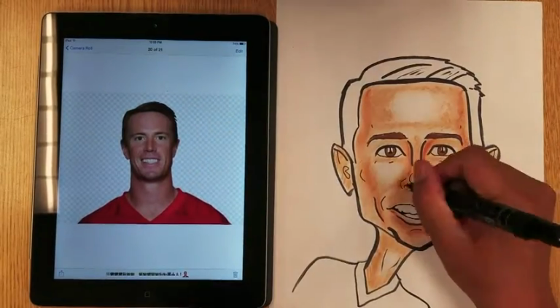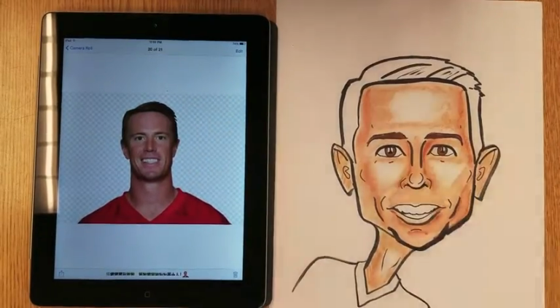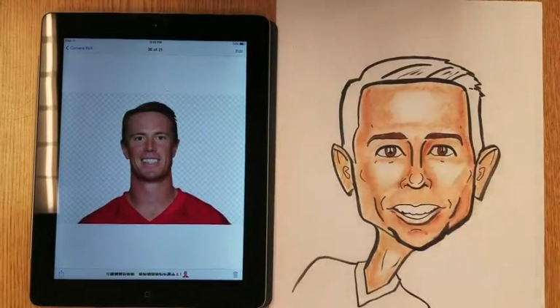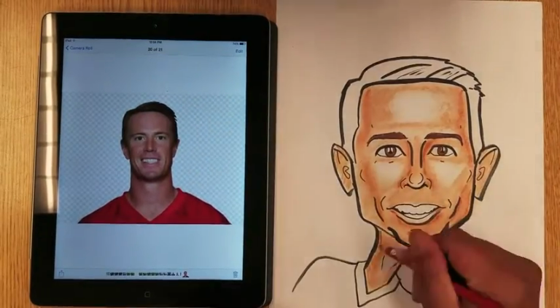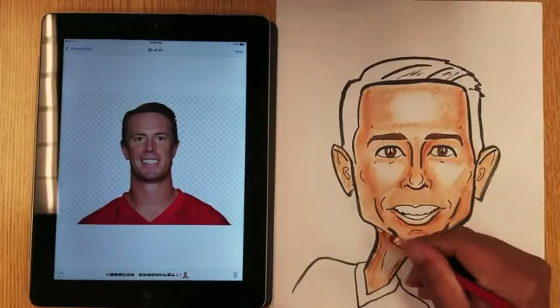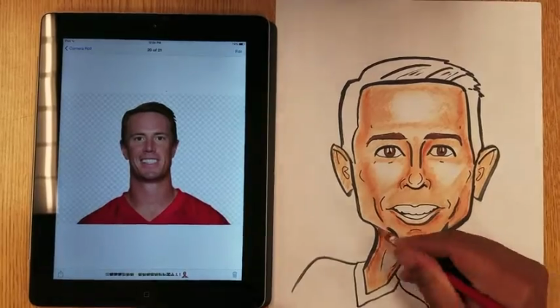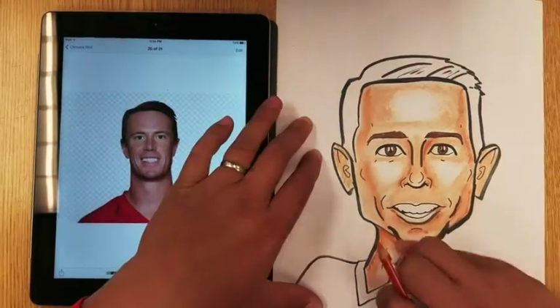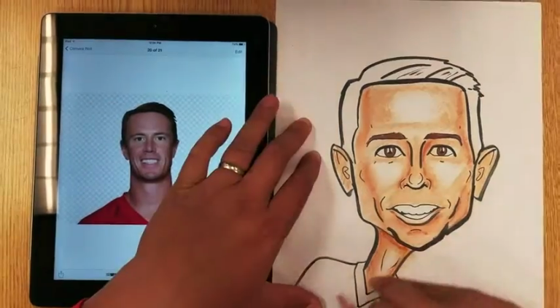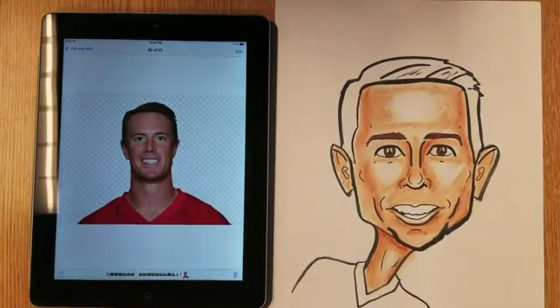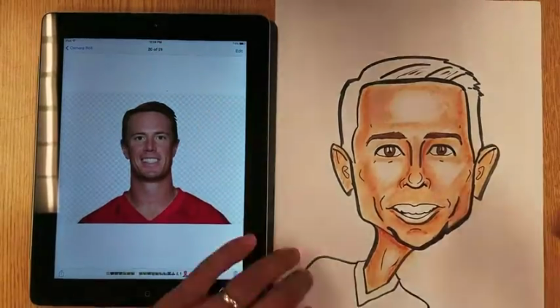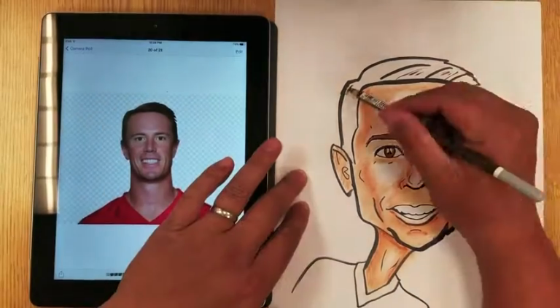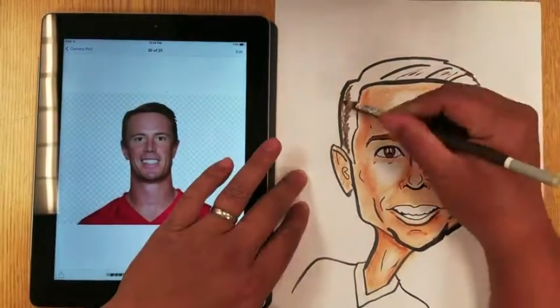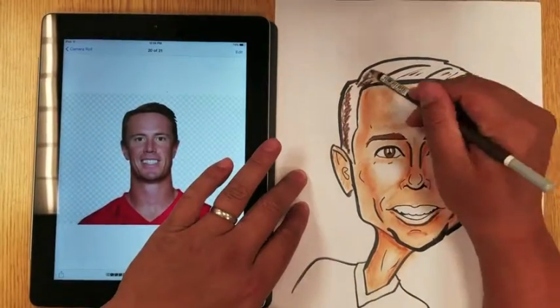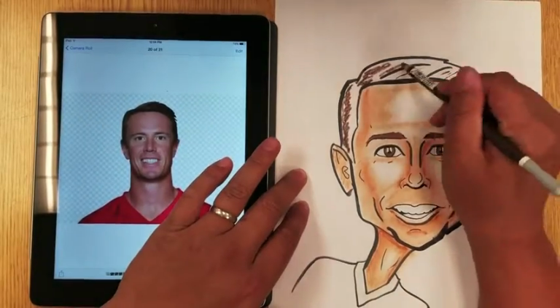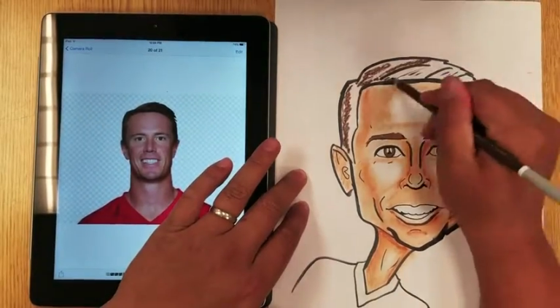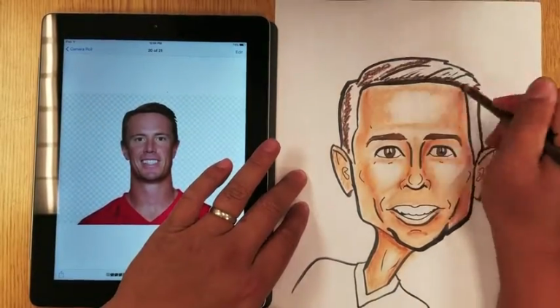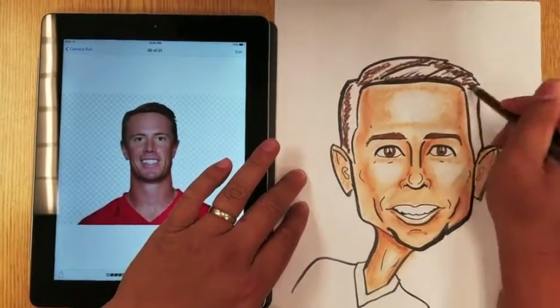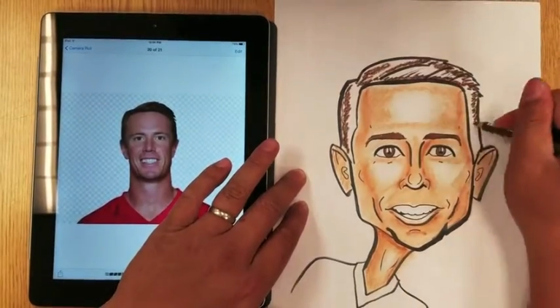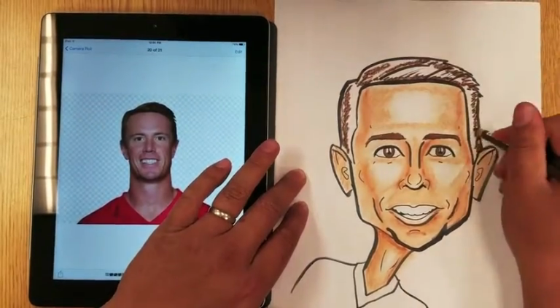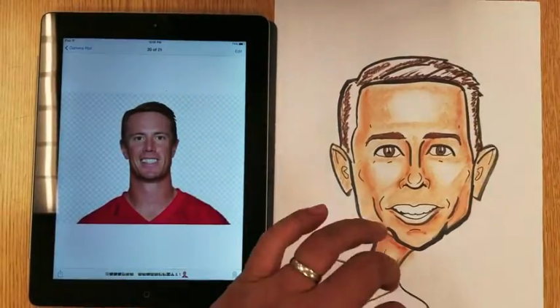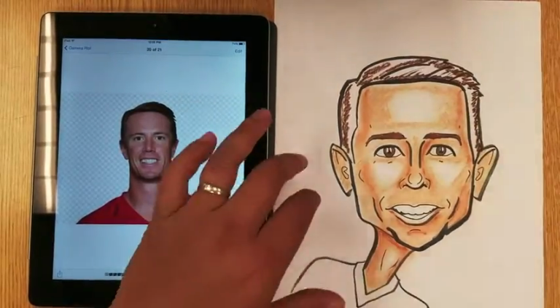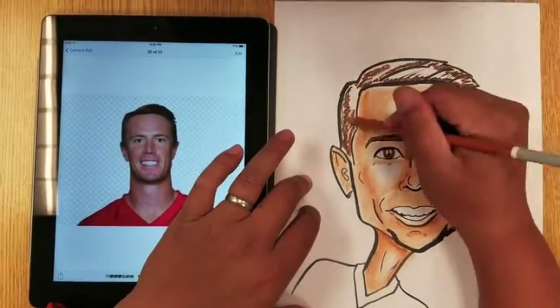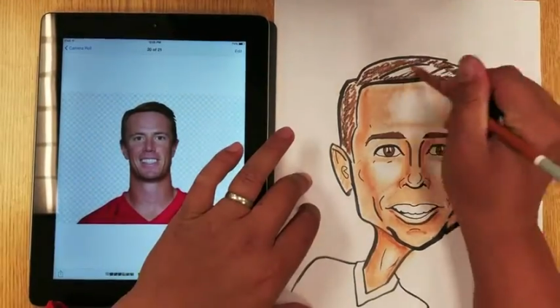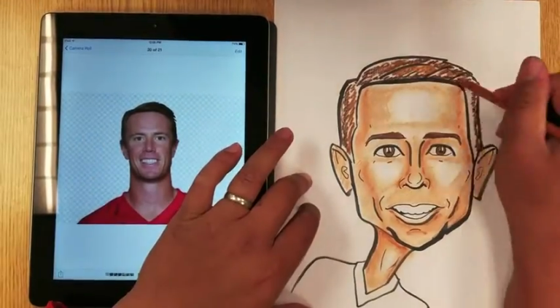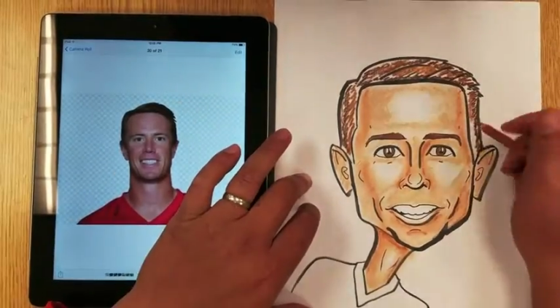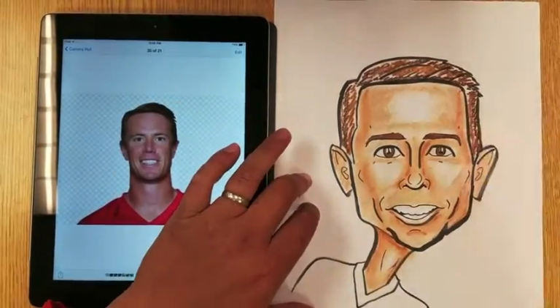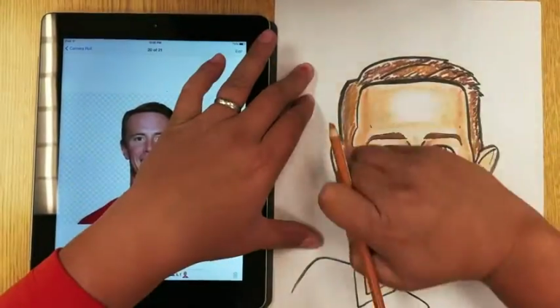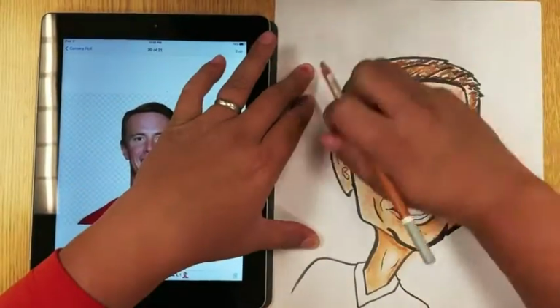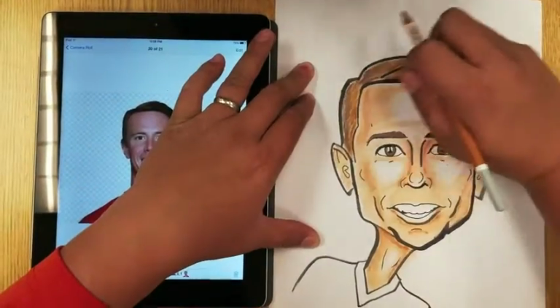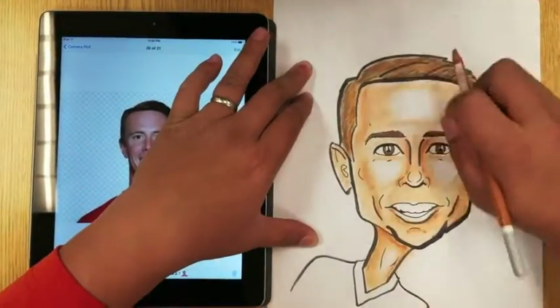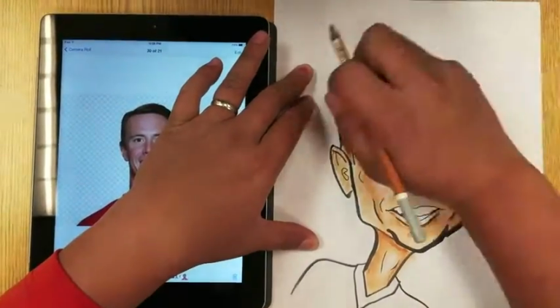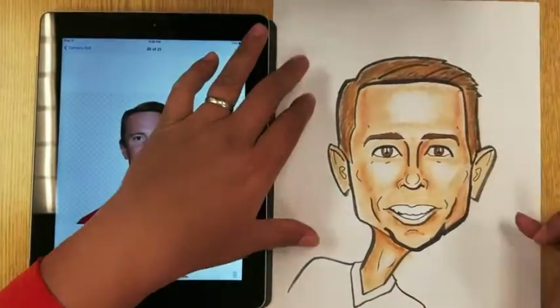With his hair, same thing with pastel pencils — two different browns and then blended it in. All the blending I did with my pinky.